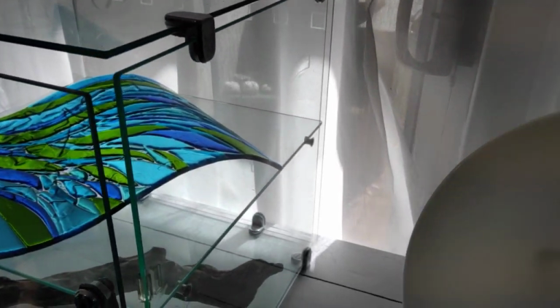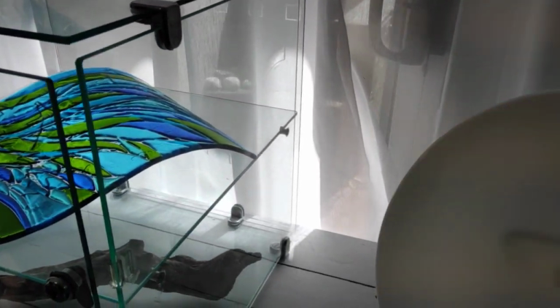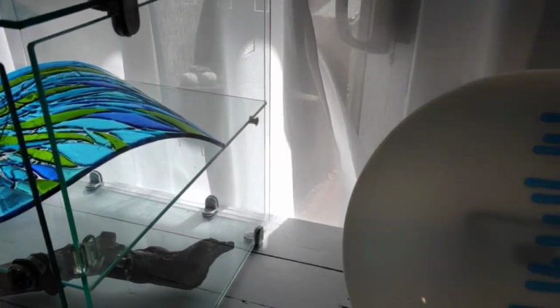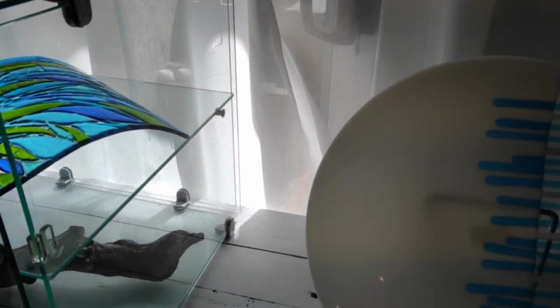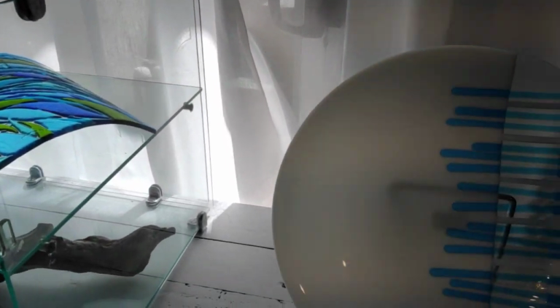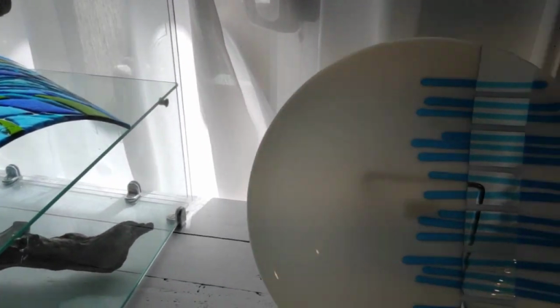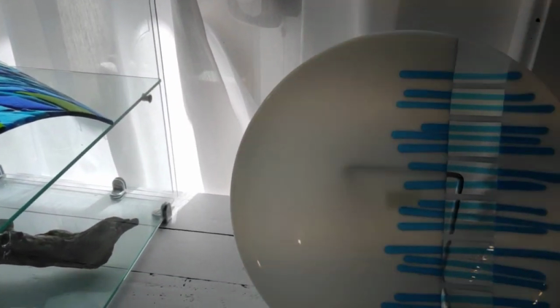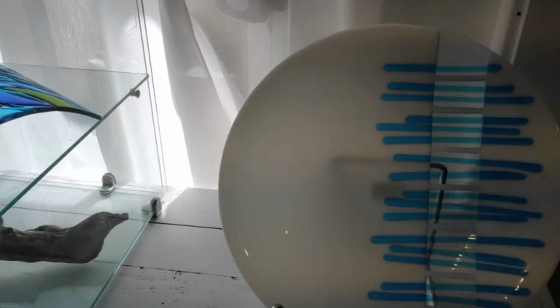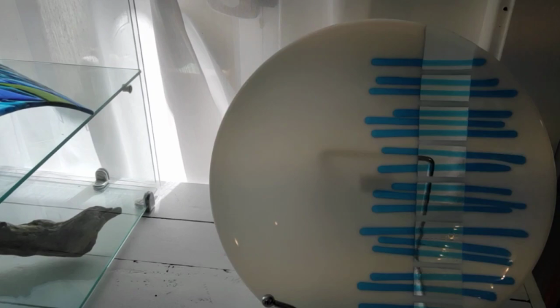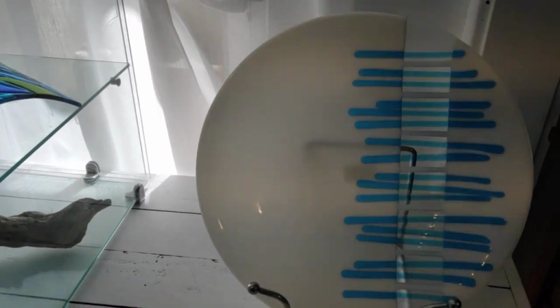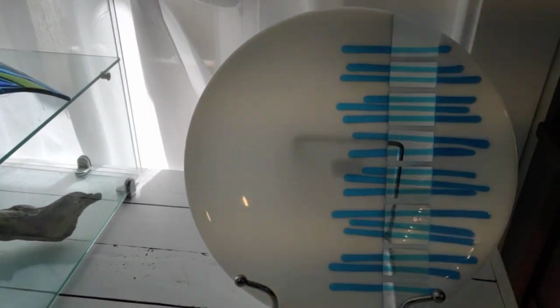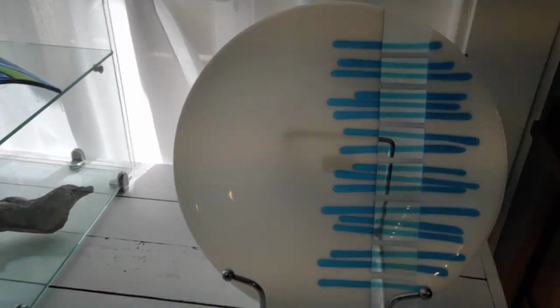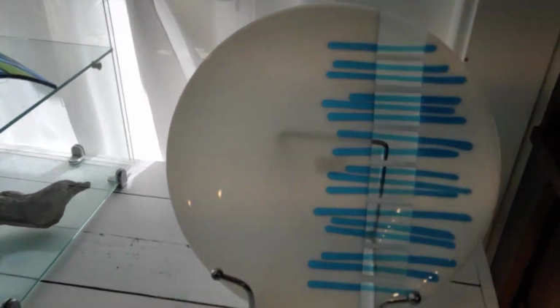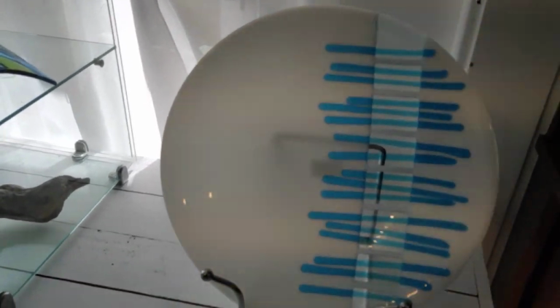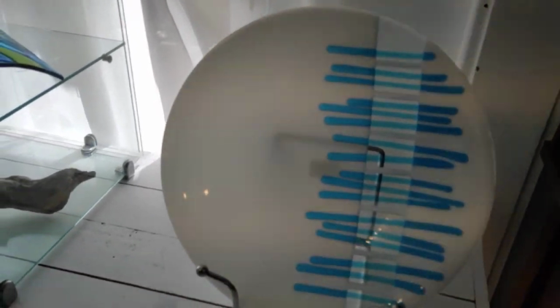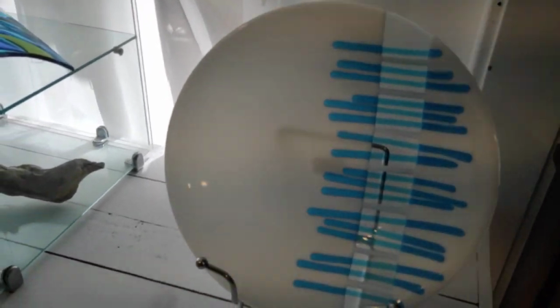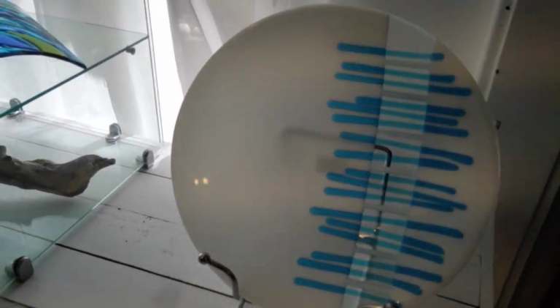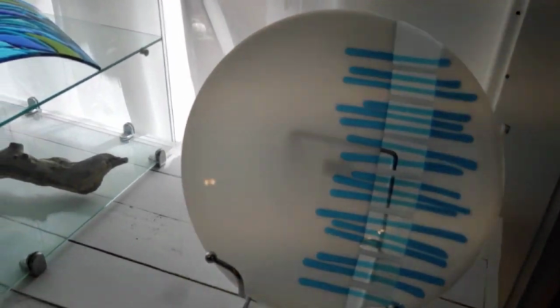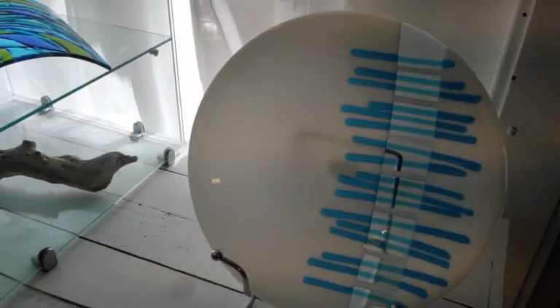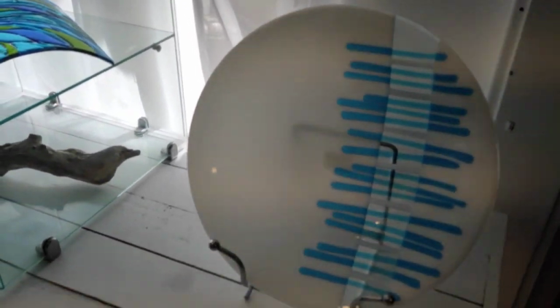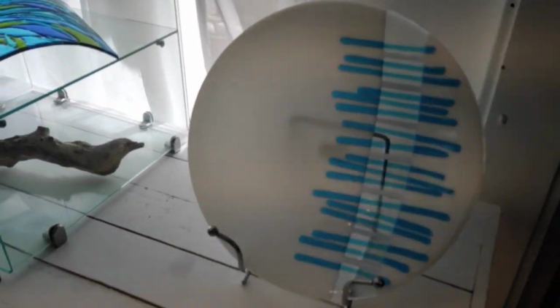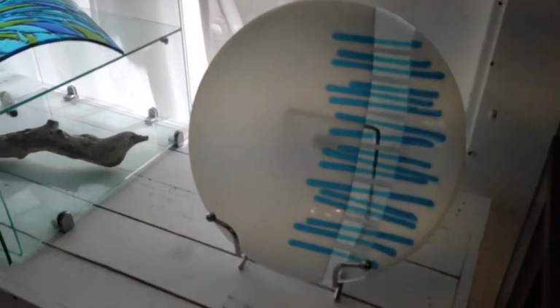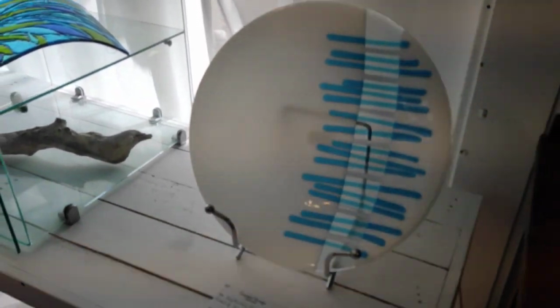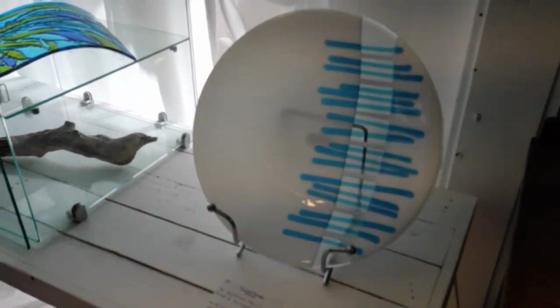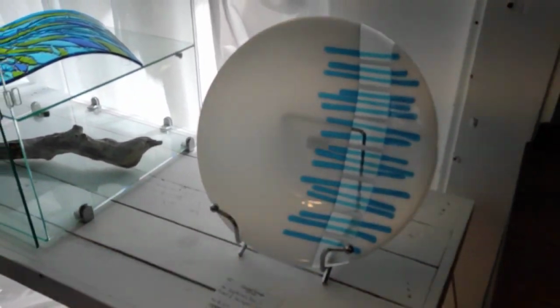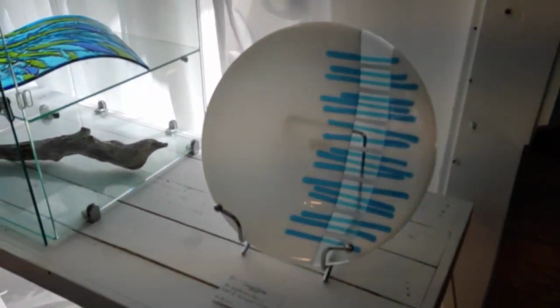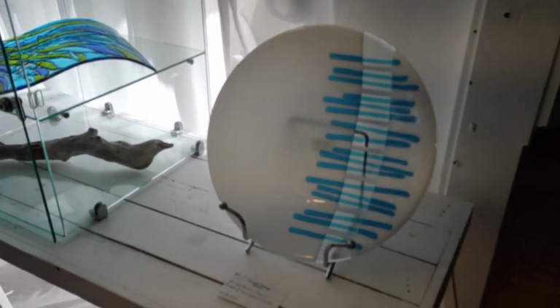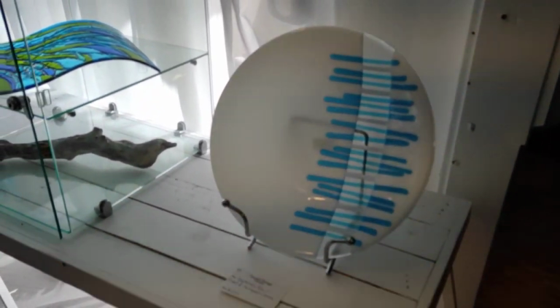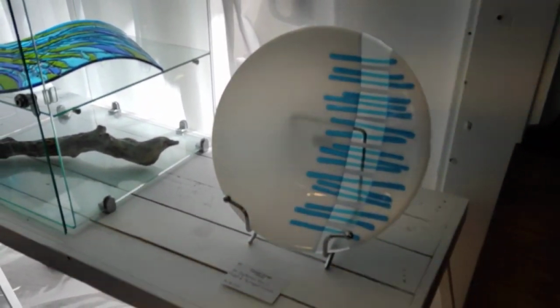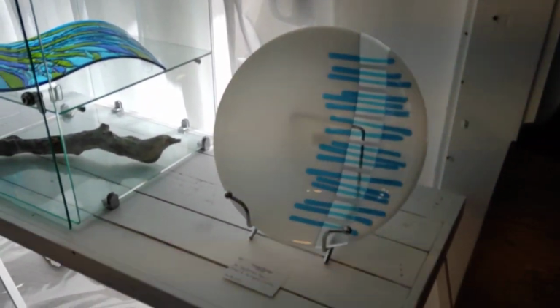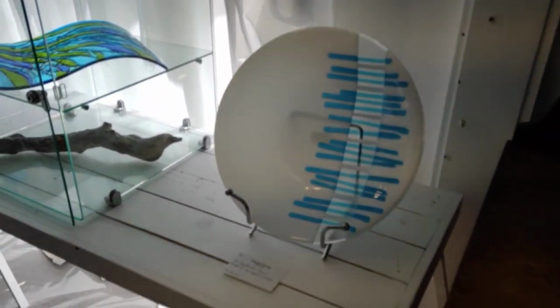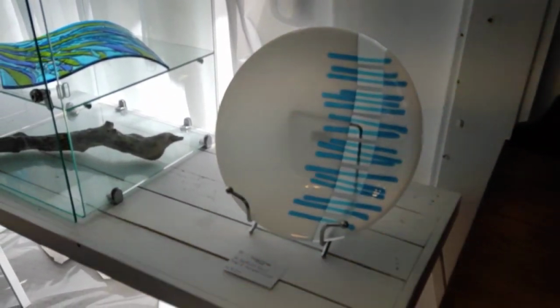Here's a fairly much more contemporary bowl — a fused and slumped Neptune's Bowl.